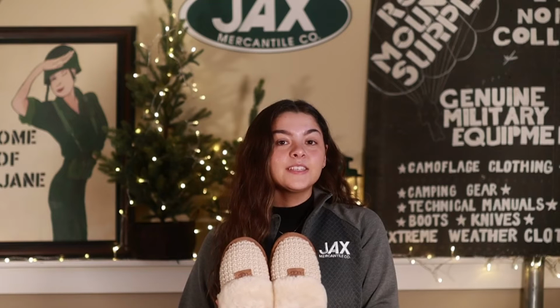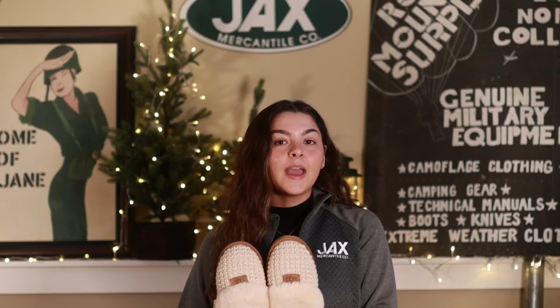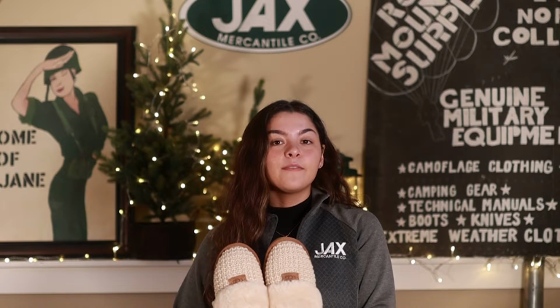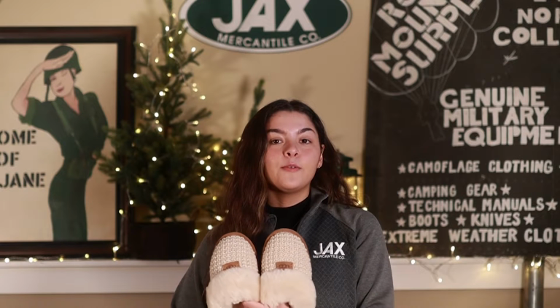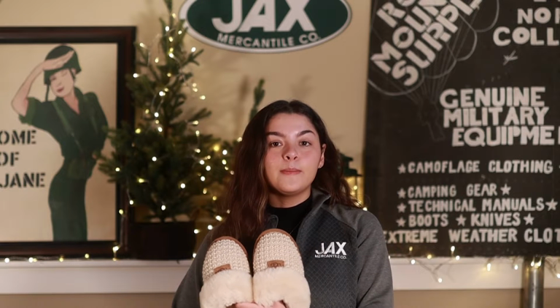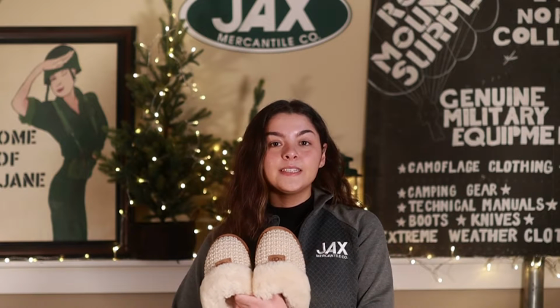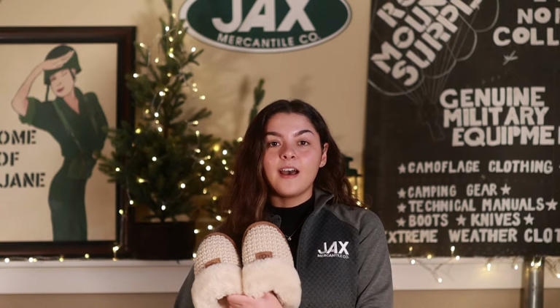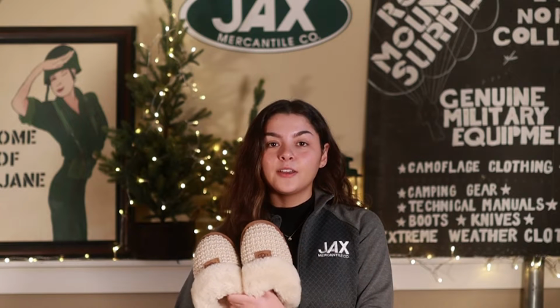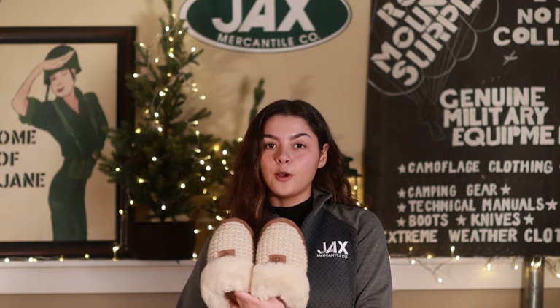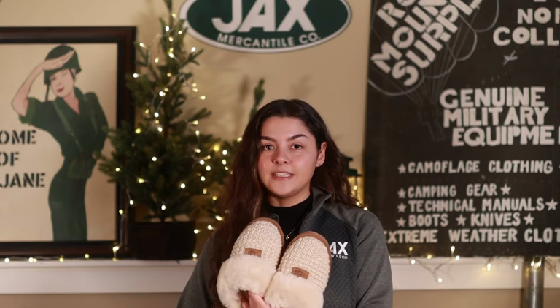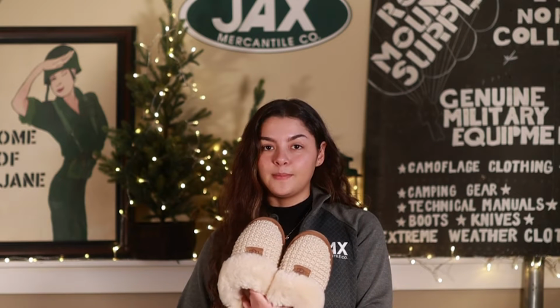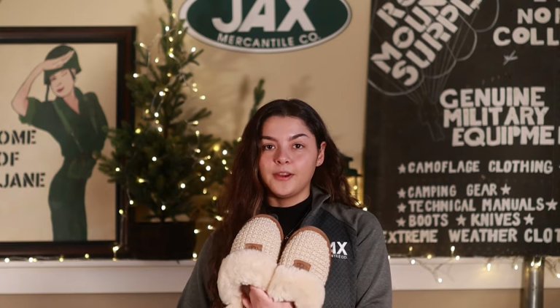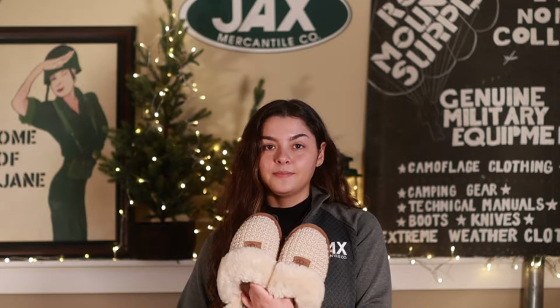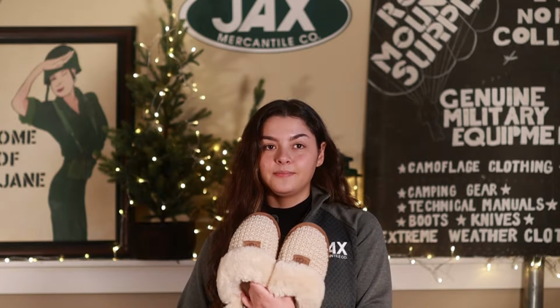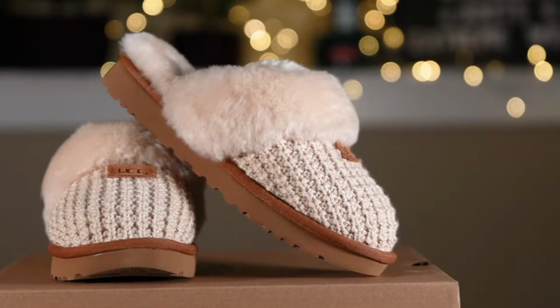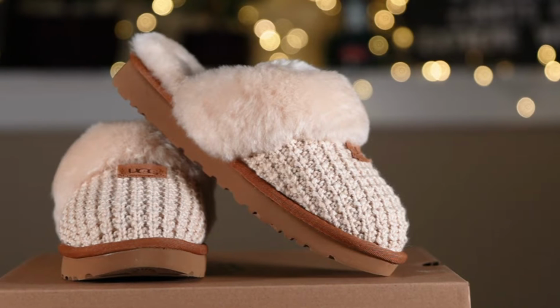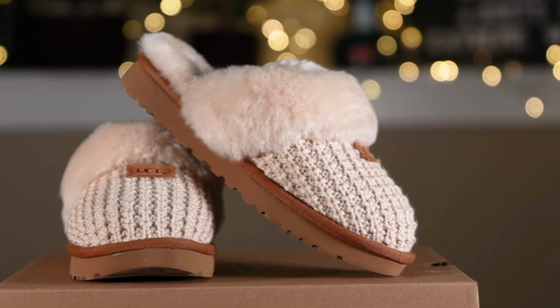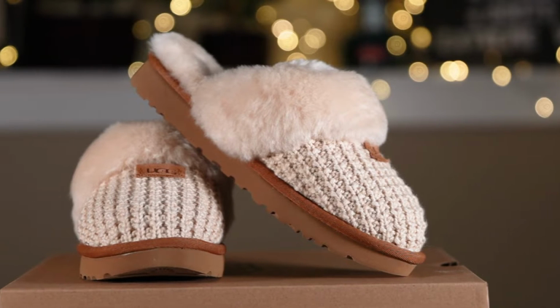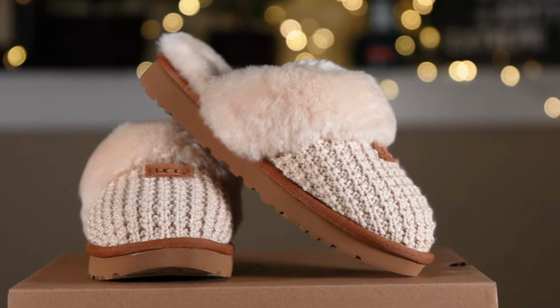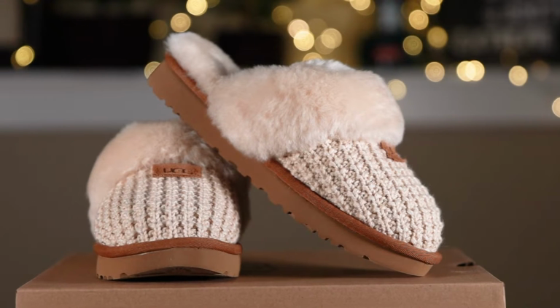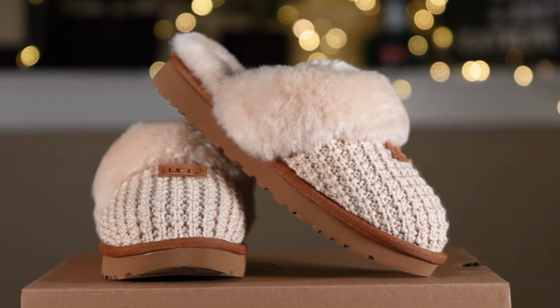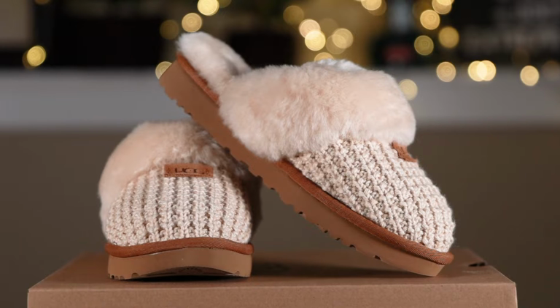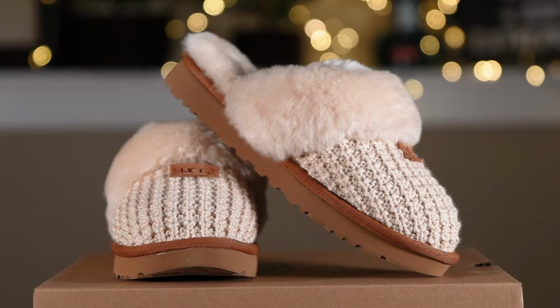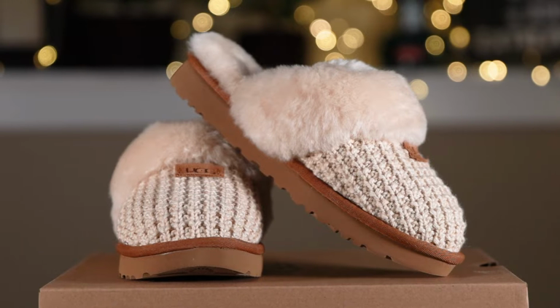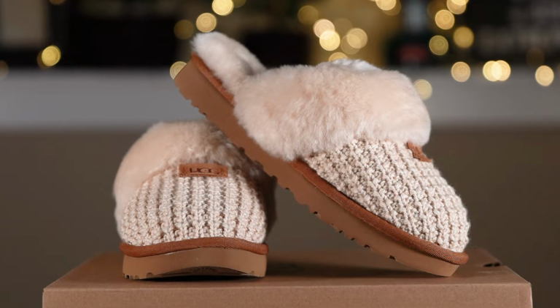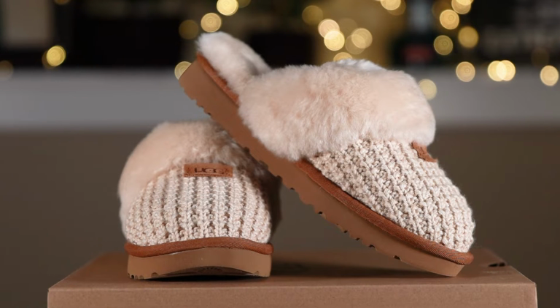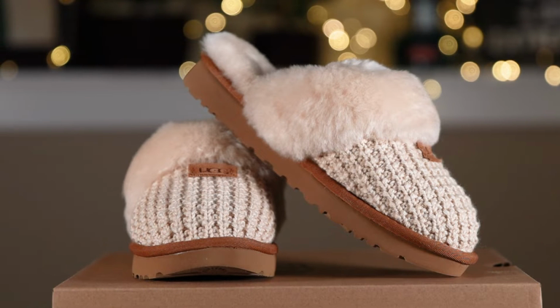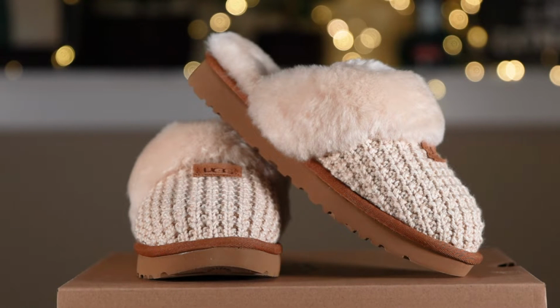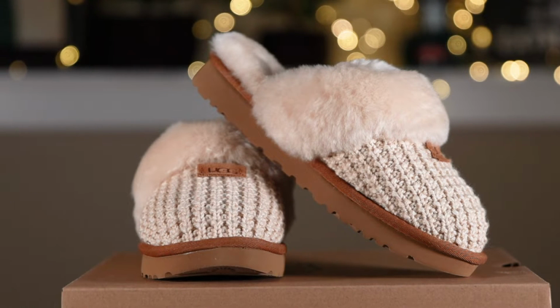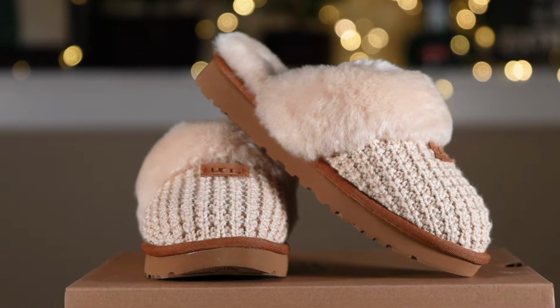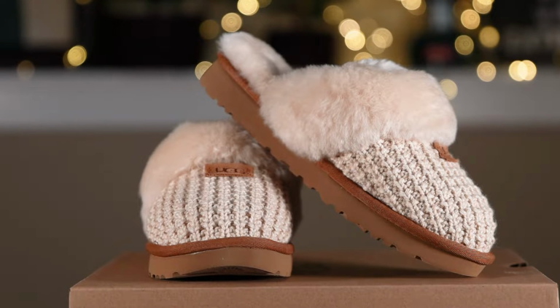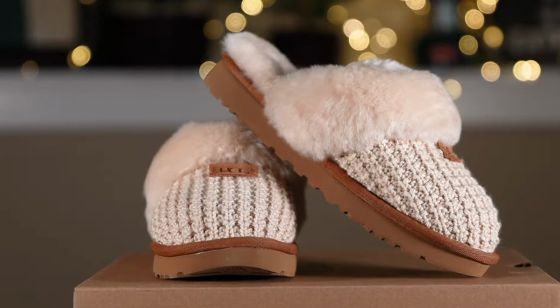Next we have the Women's UGG Cozy Slipper. This slipper features a fluffy collar and a super light durable sole.